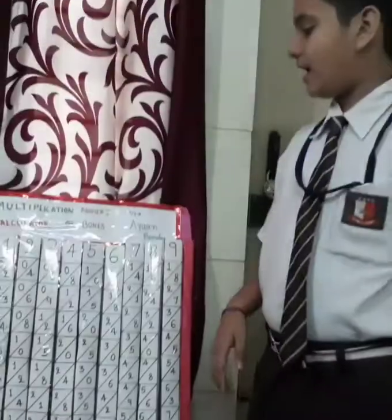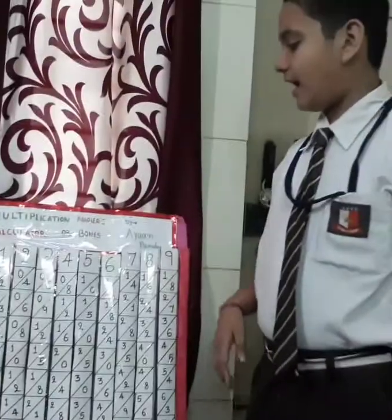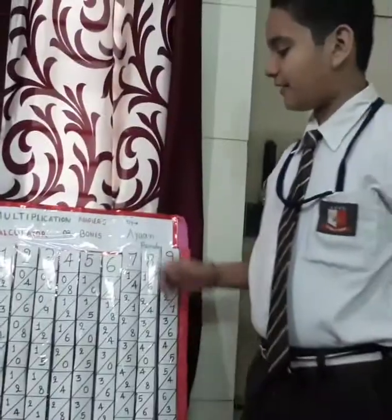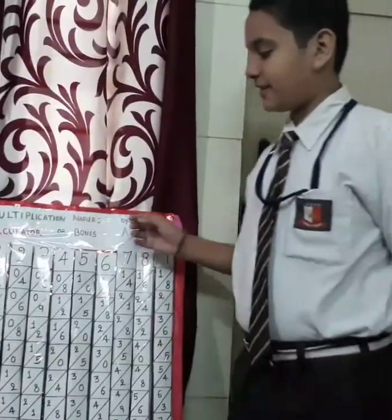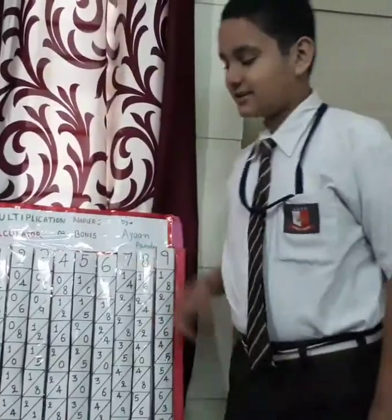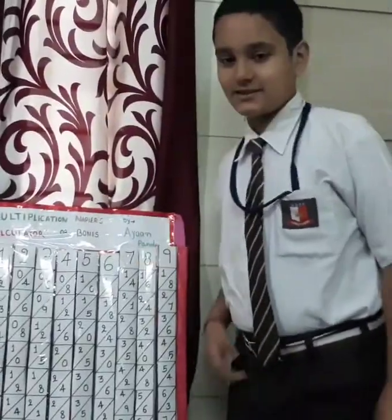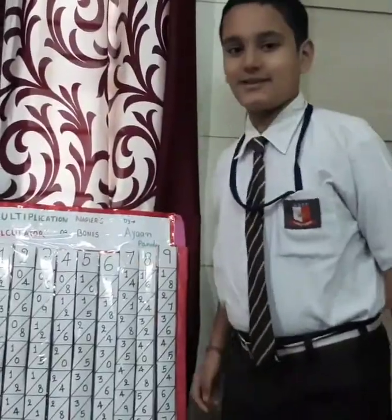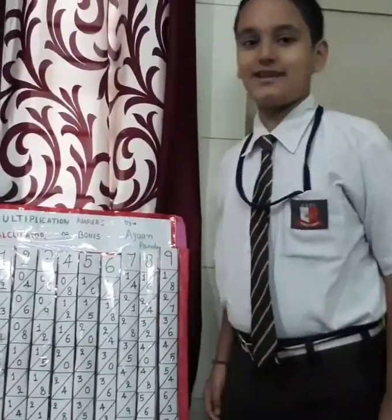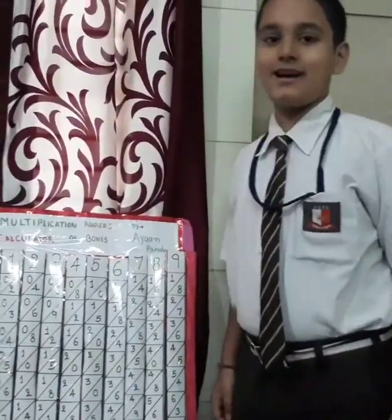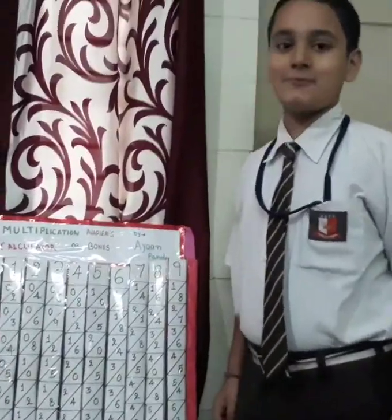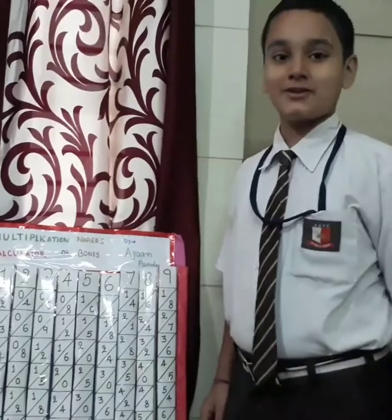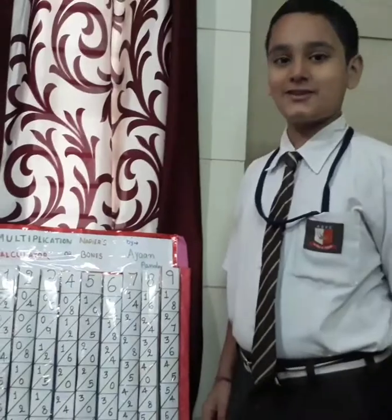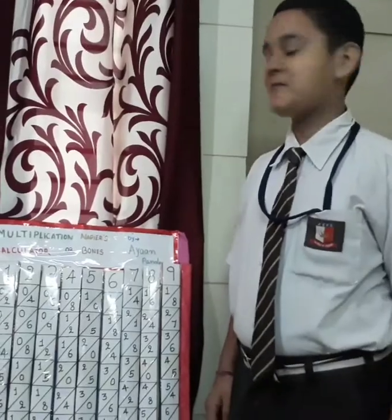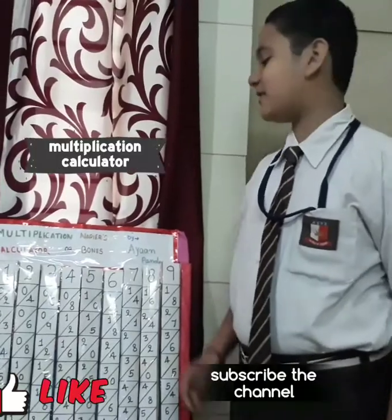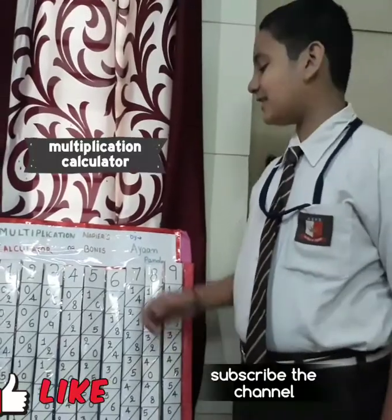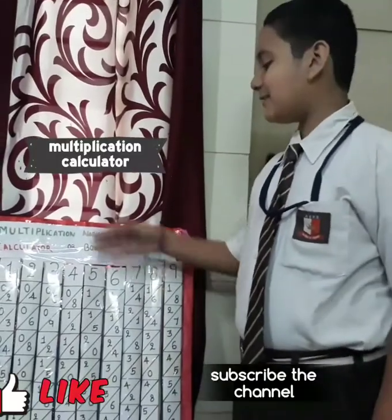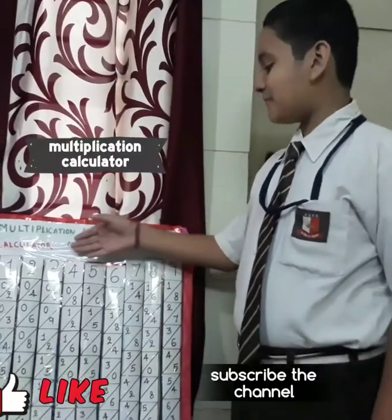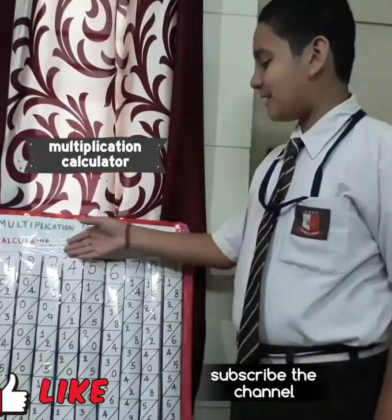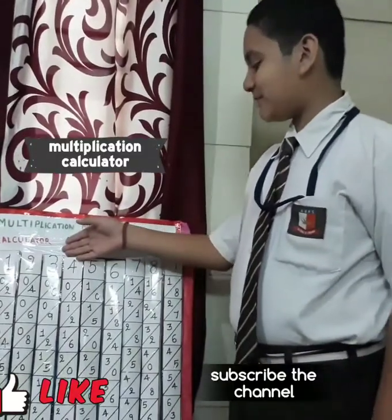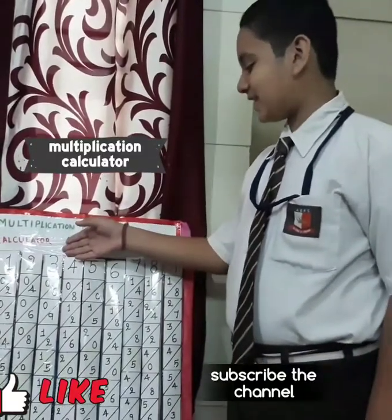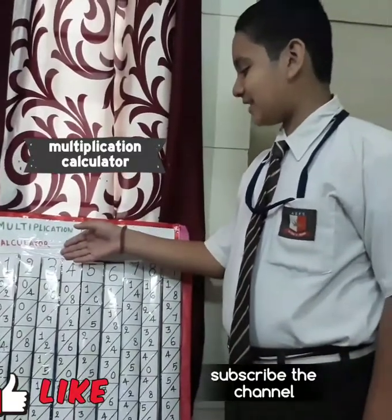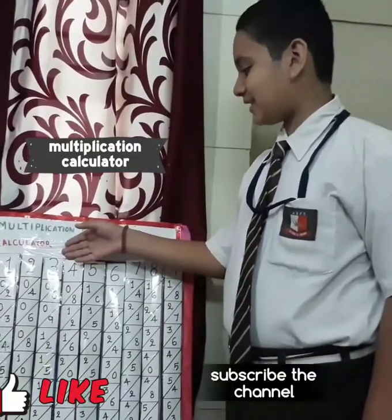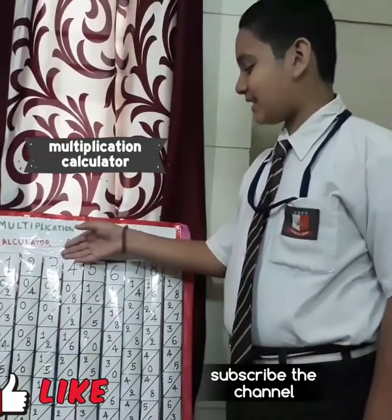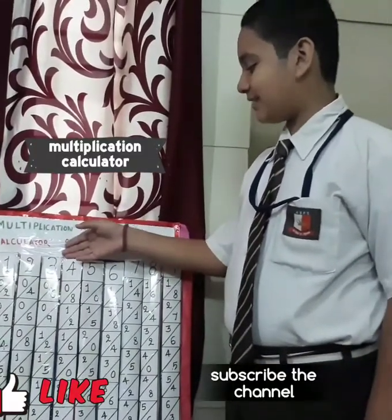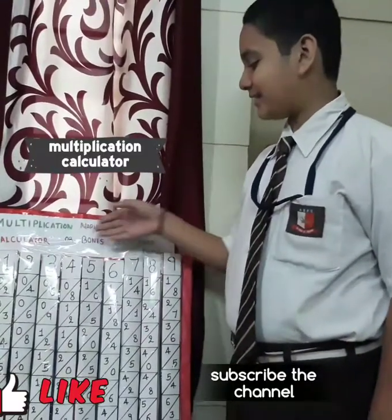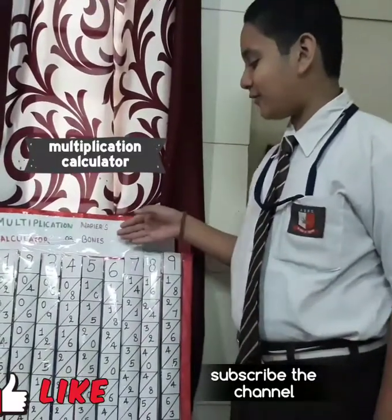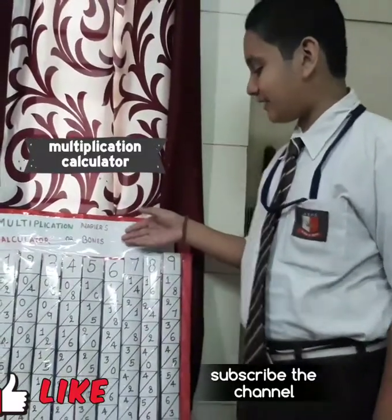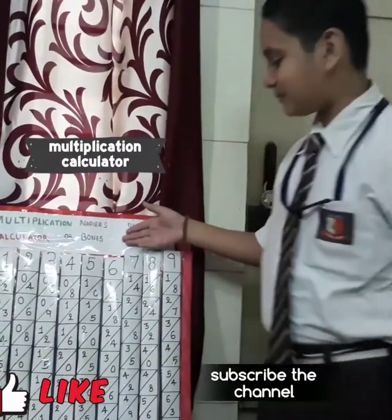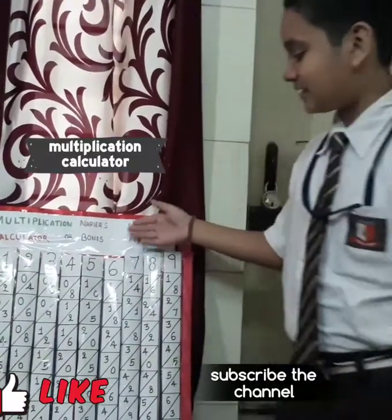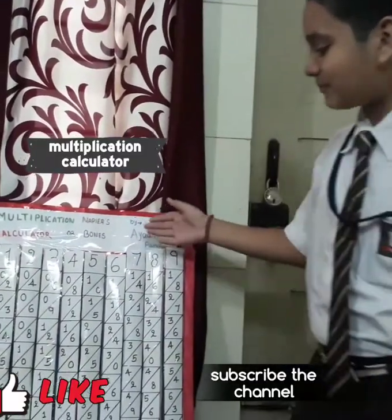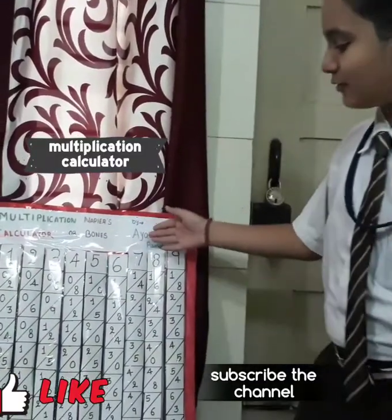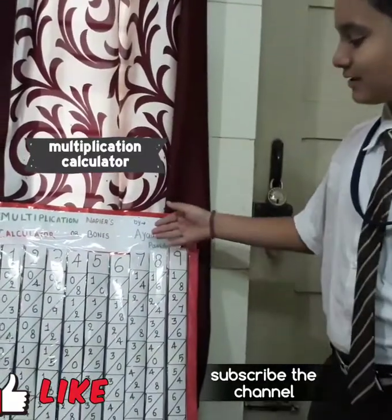Hi friends, today I am going to tell you about the Multiplication Calculator on Napier's Bones.